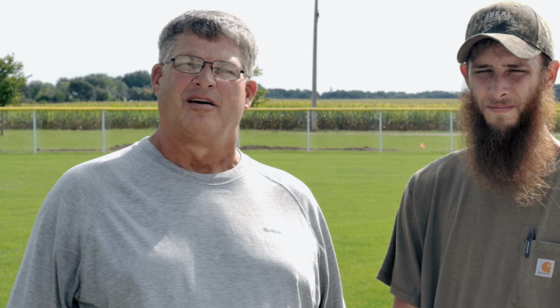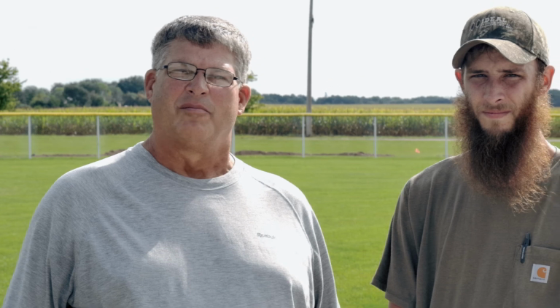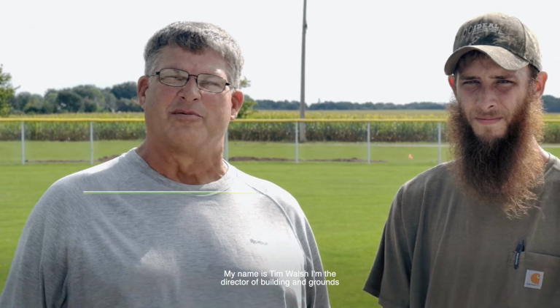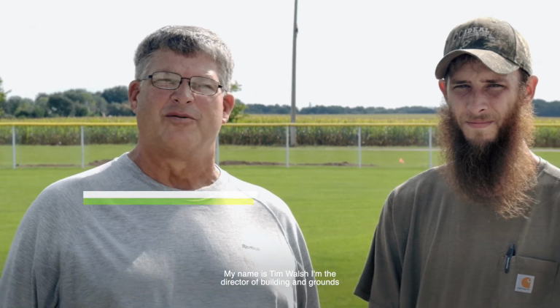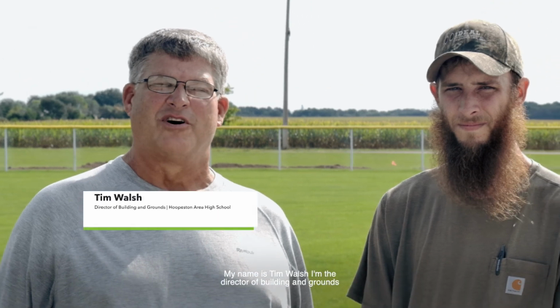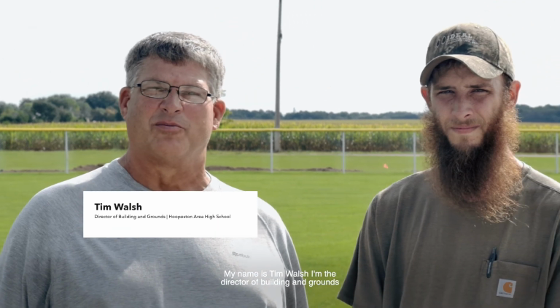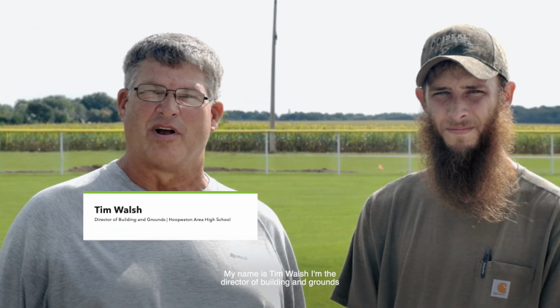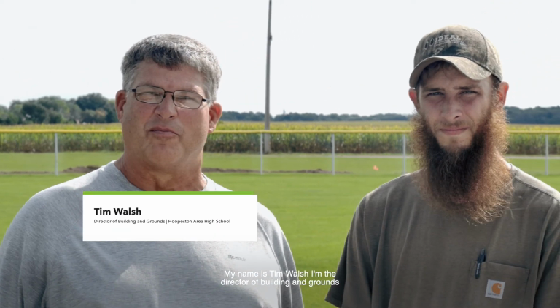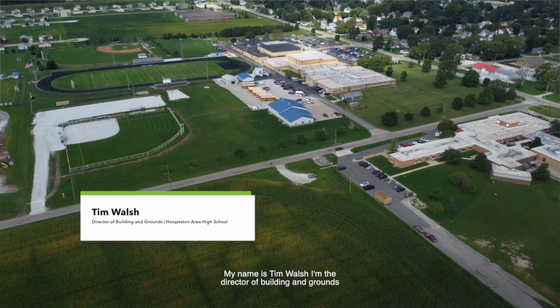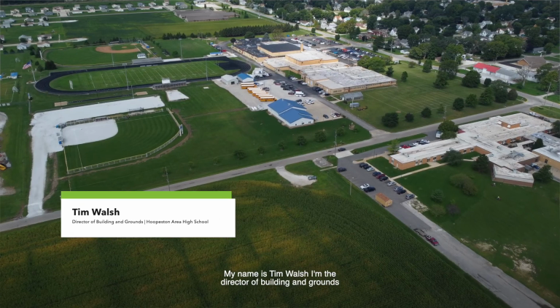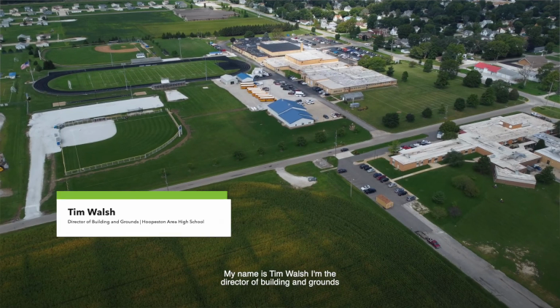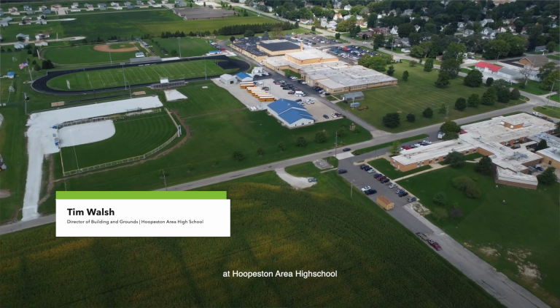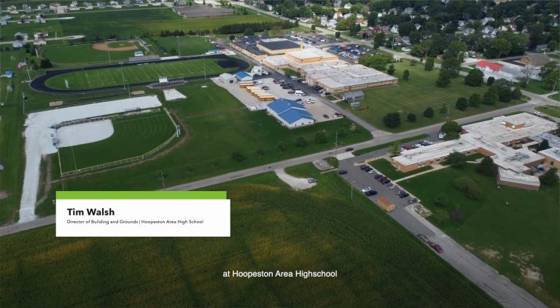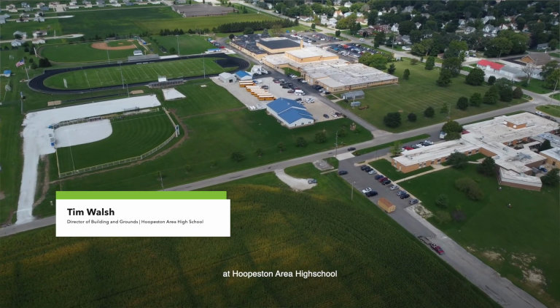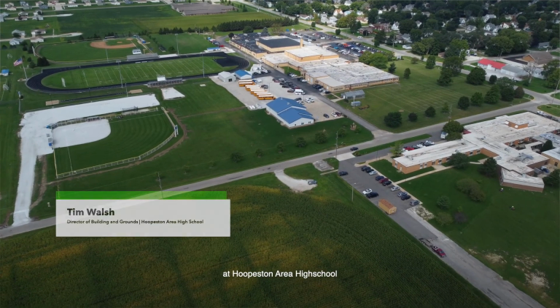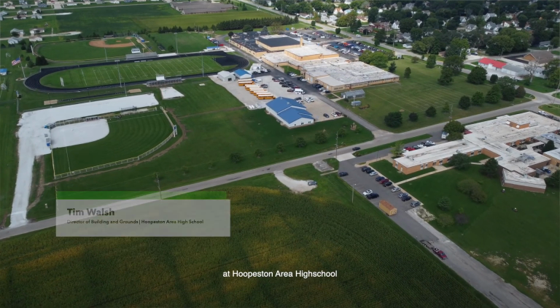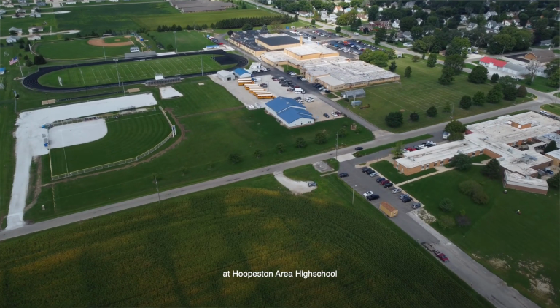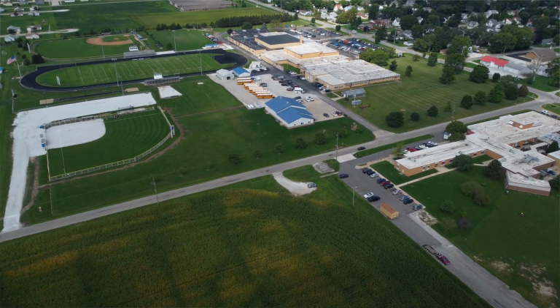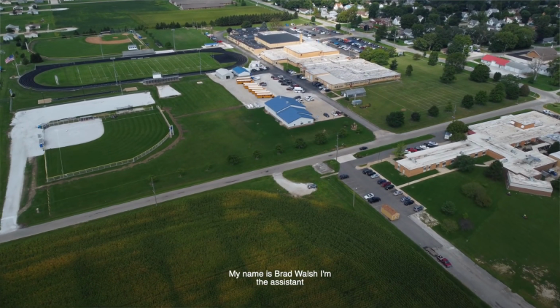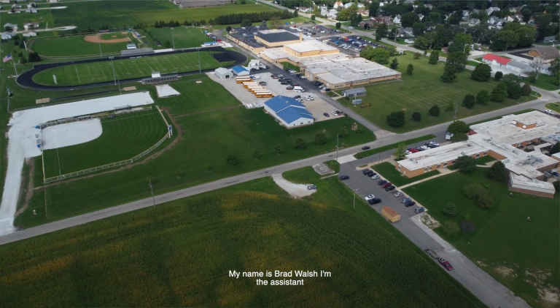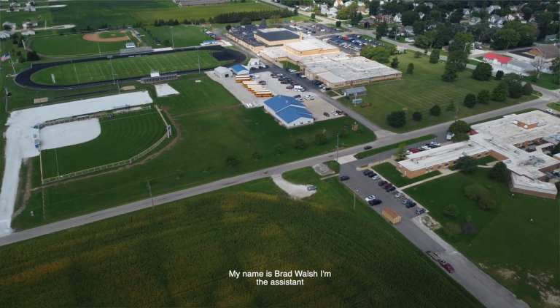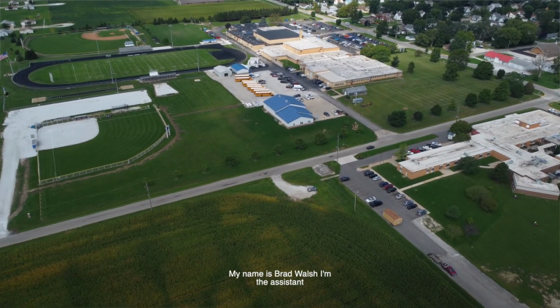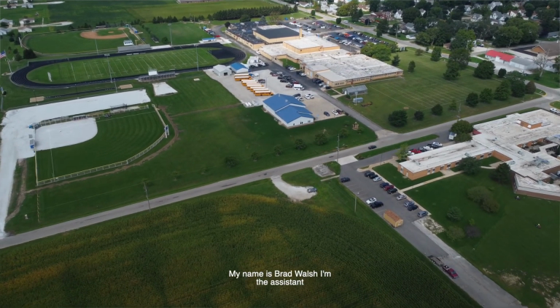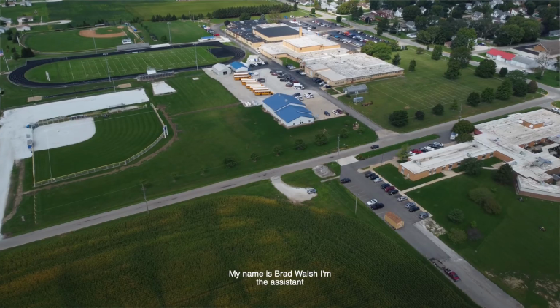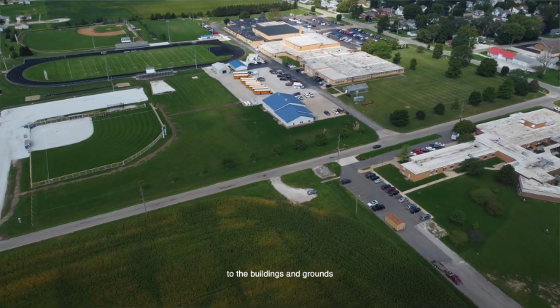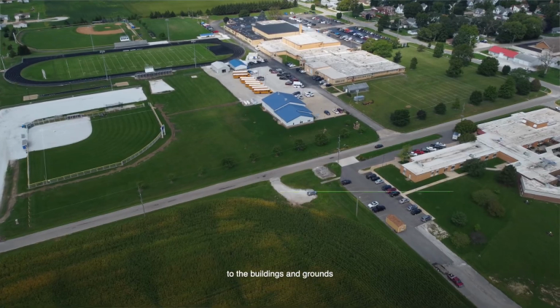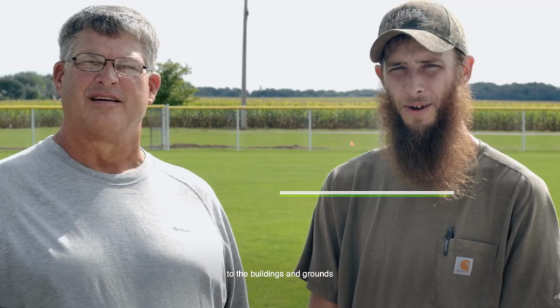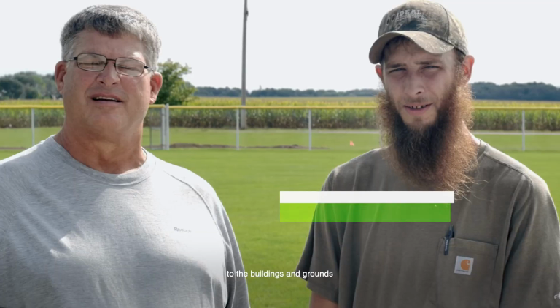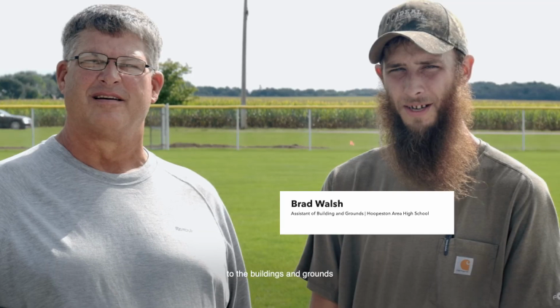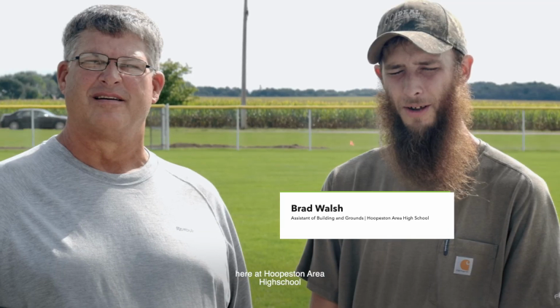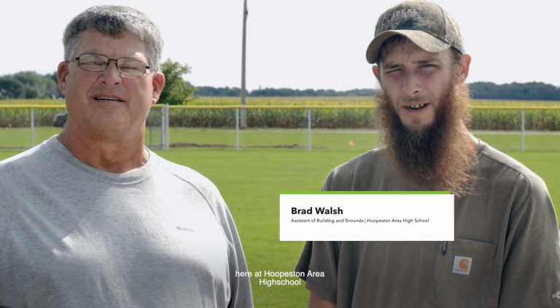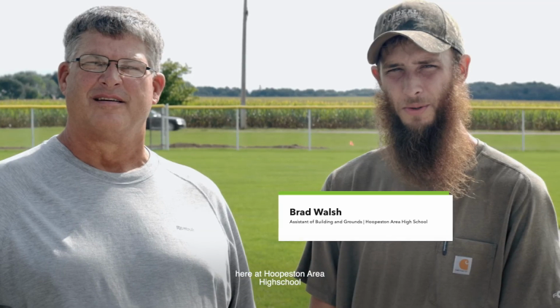My name is Tim Walsh. I'm the director of Buildings and Grounds at Hoopston Area High School. My name is Brad Walsh. I'm the assistant to the Buildings and Grounds here at Hoopston High School.